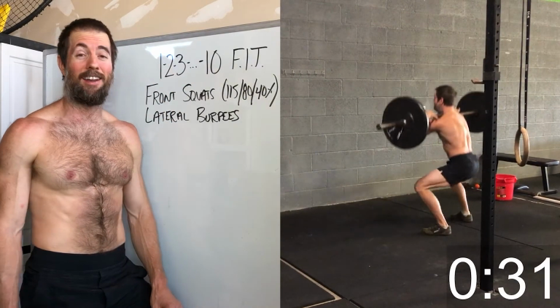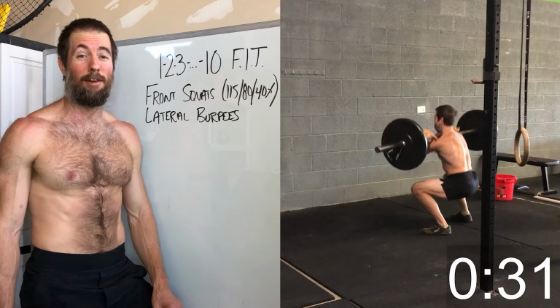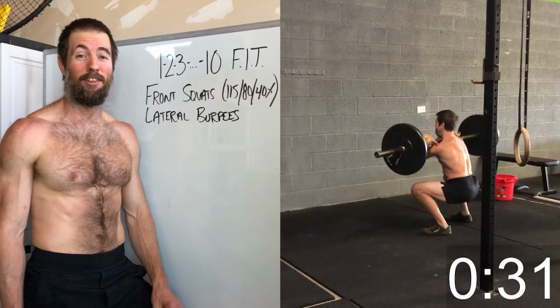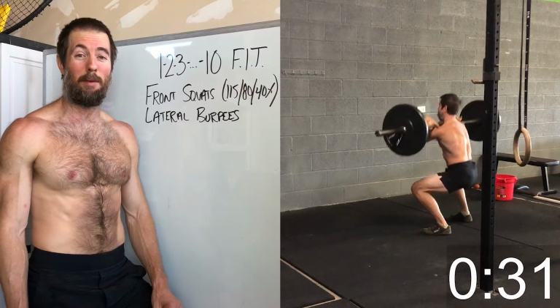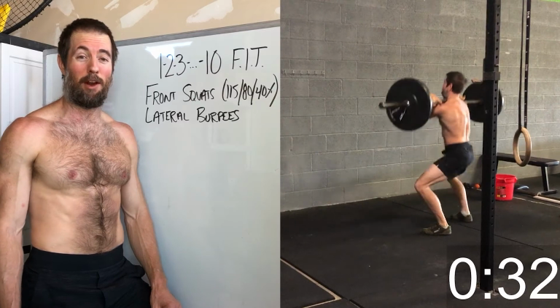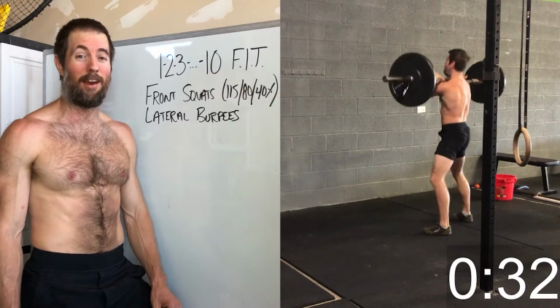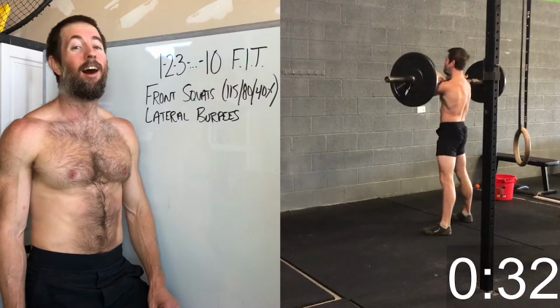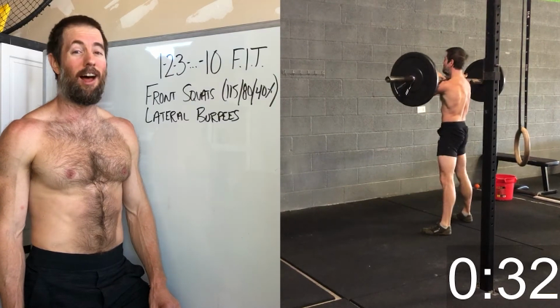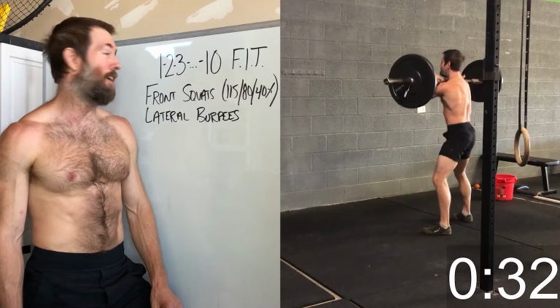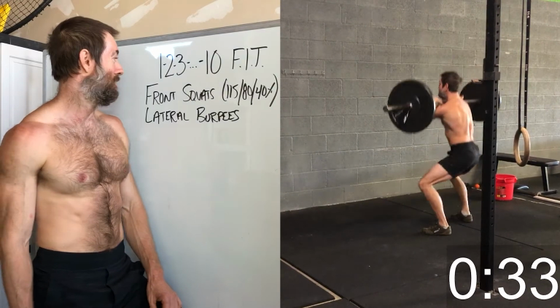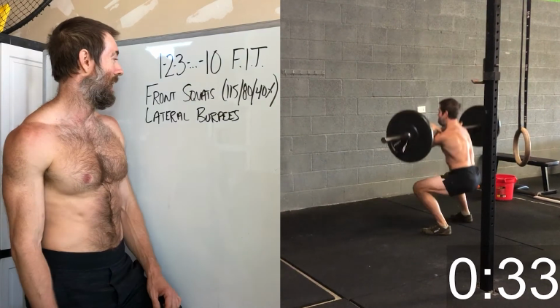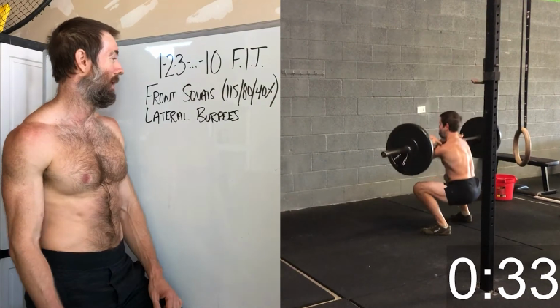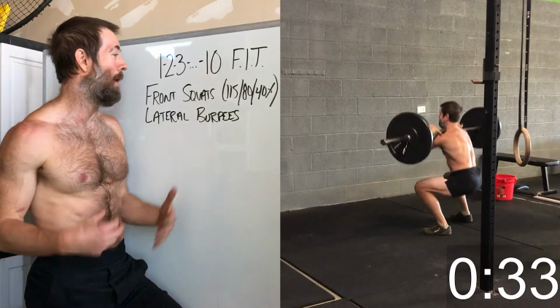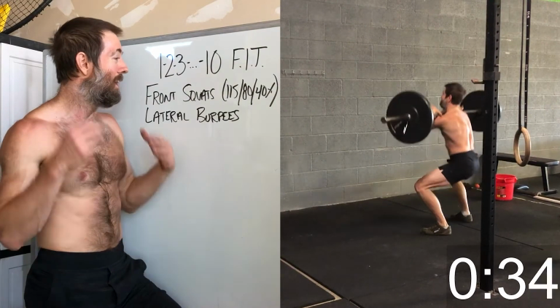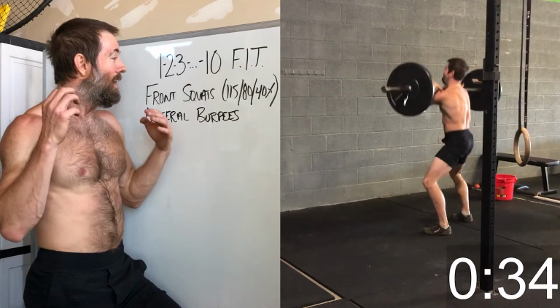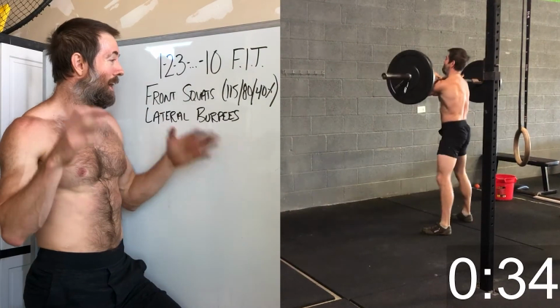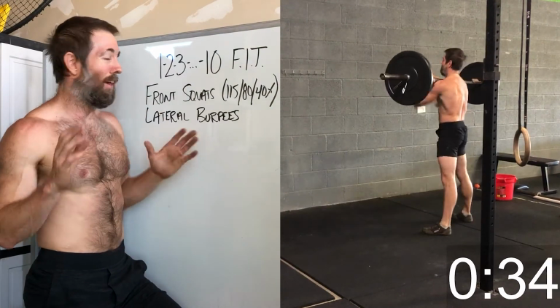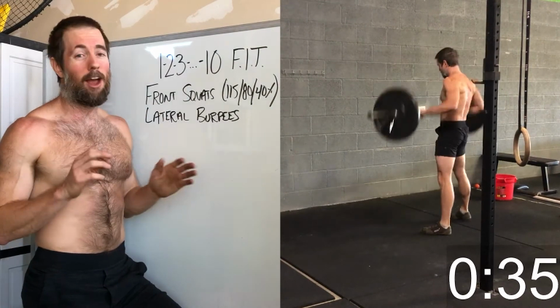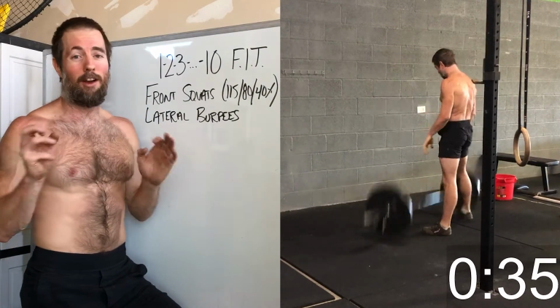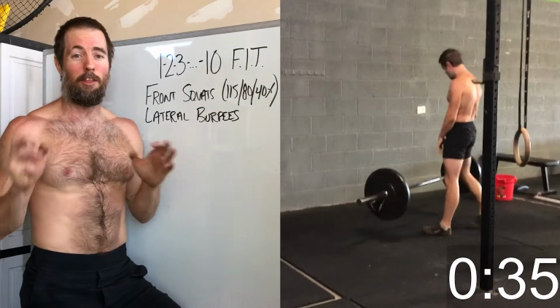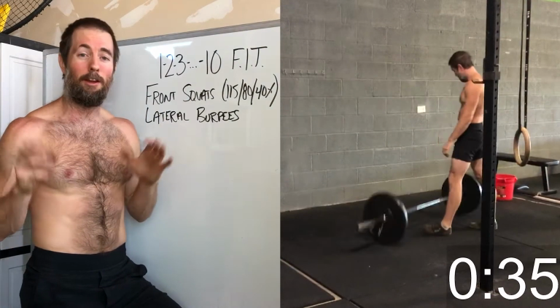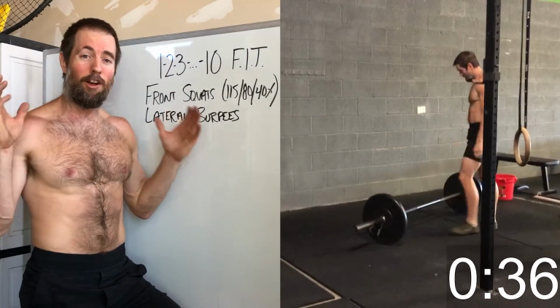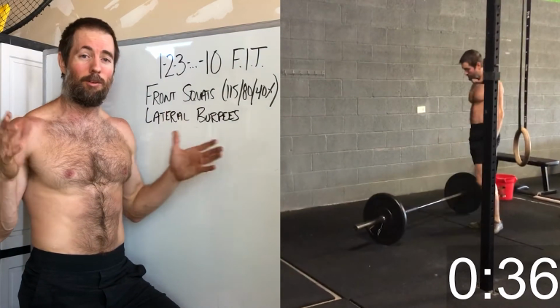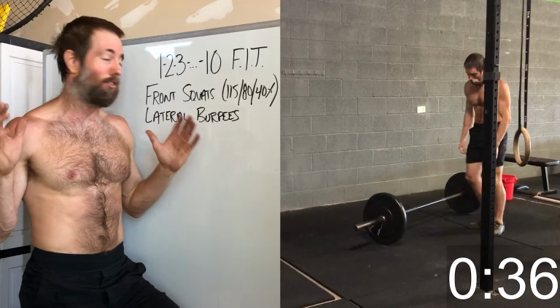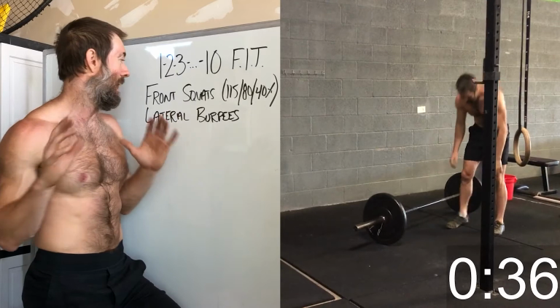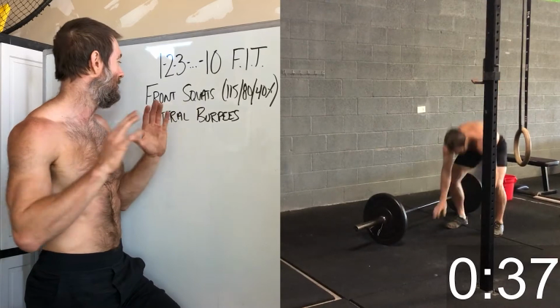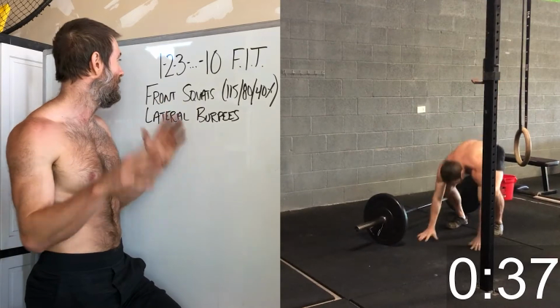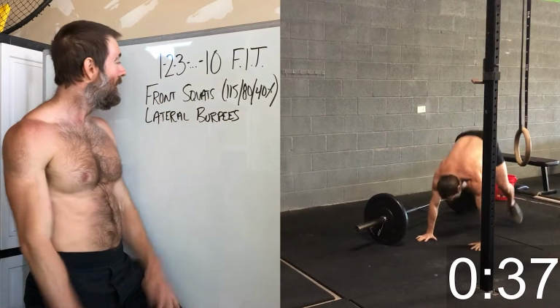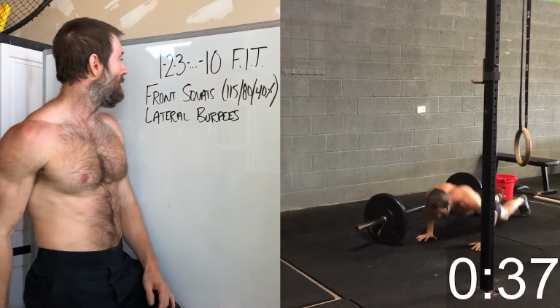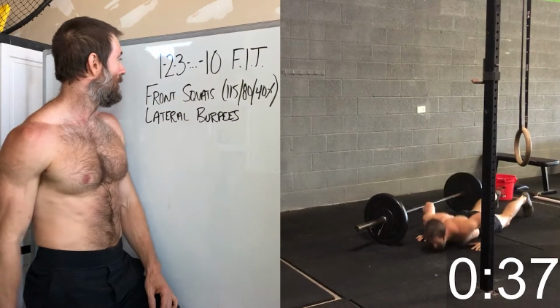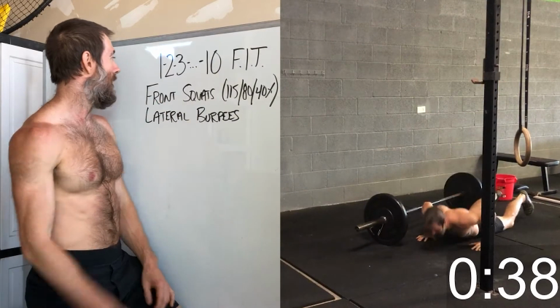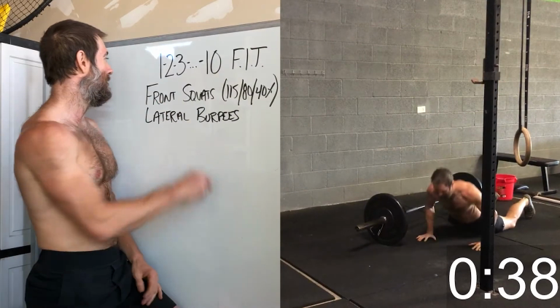I can definitely see people going a lot faster than I went, but anyway, let's talk about the pitfalls — we'll talk strategies, everything about it here.